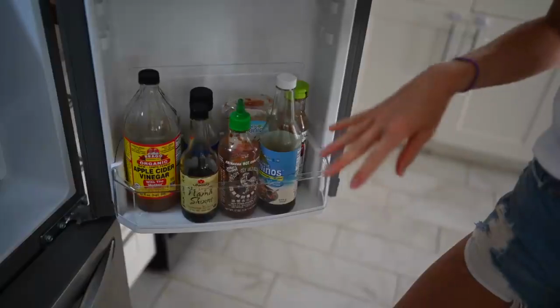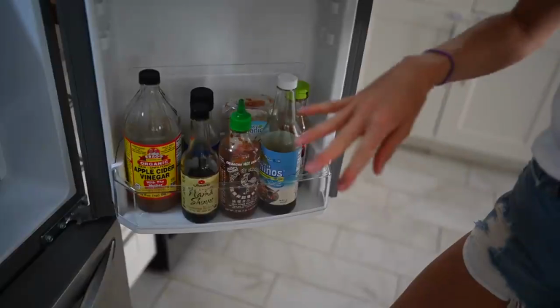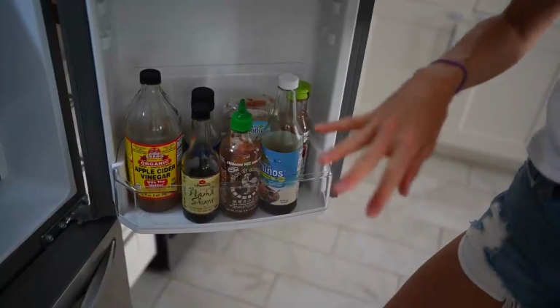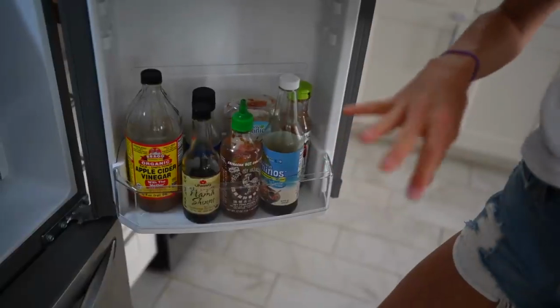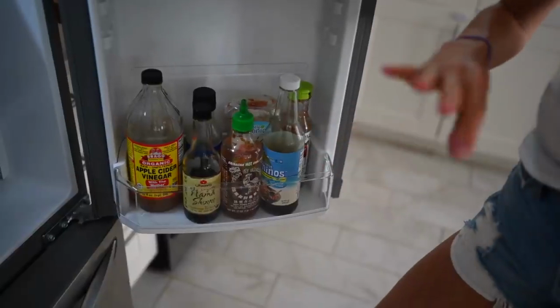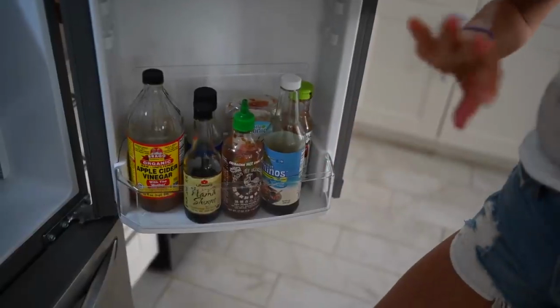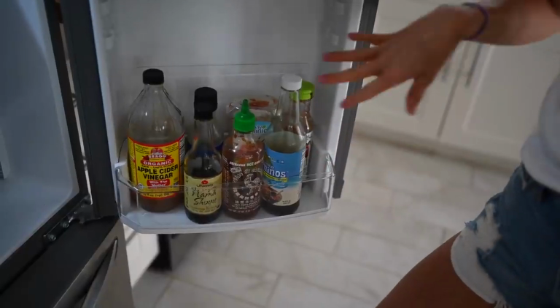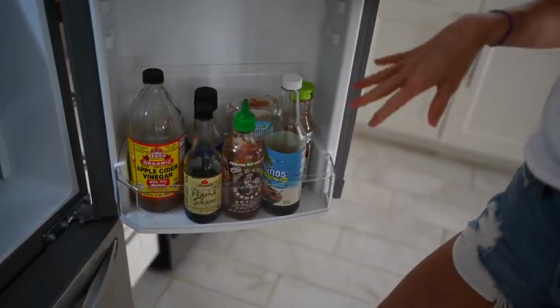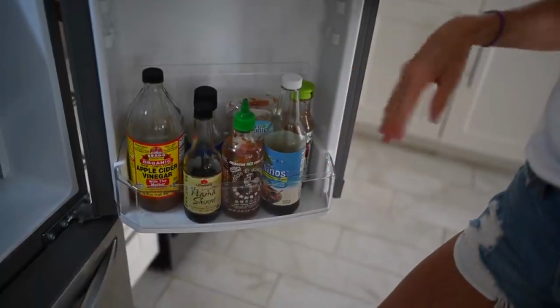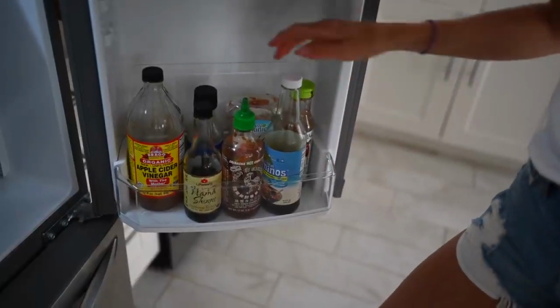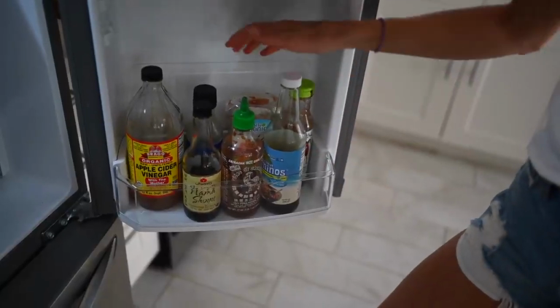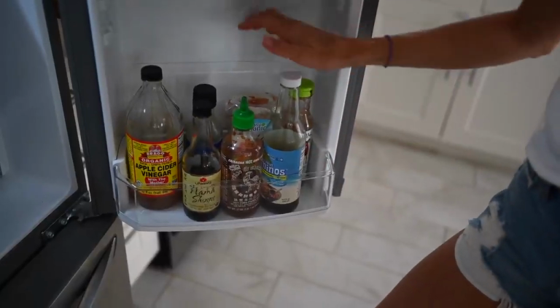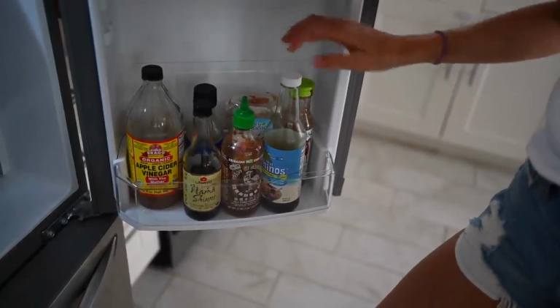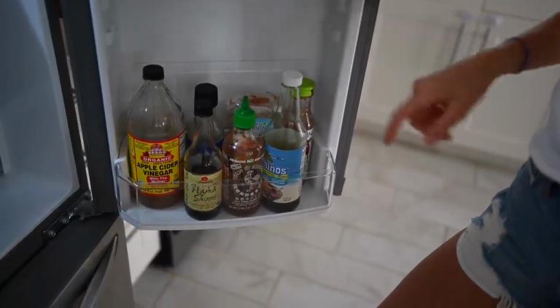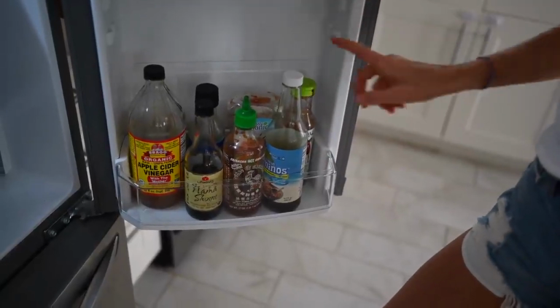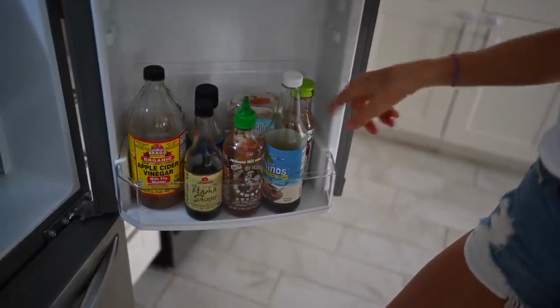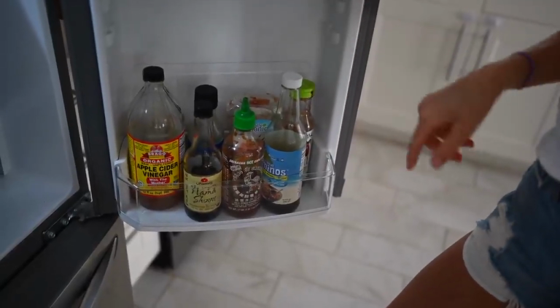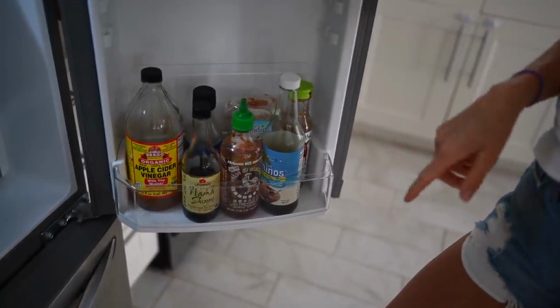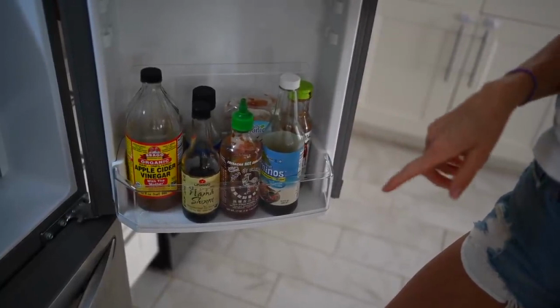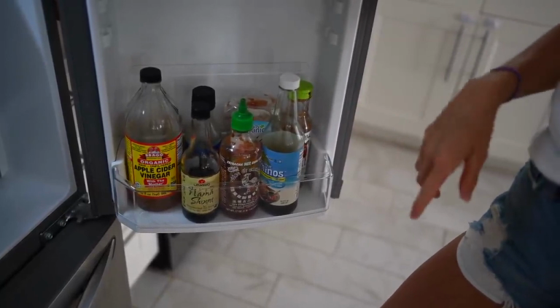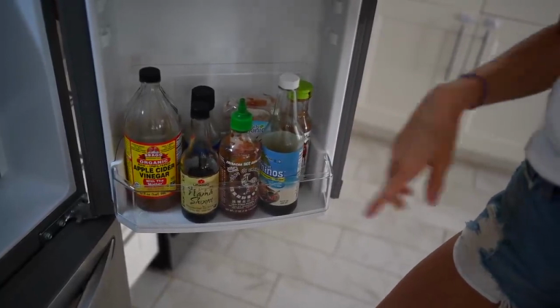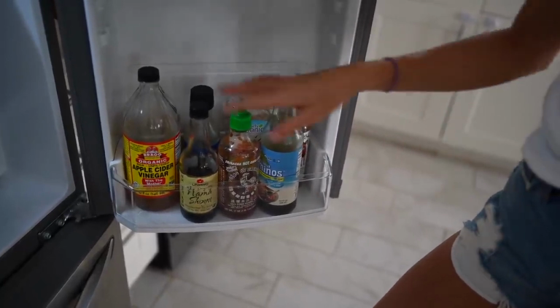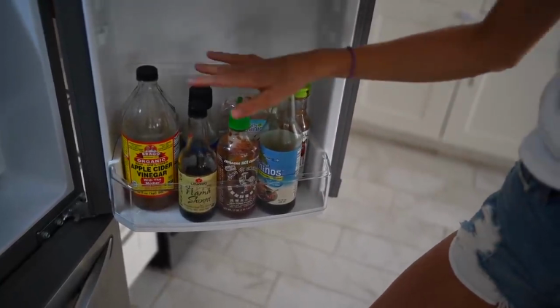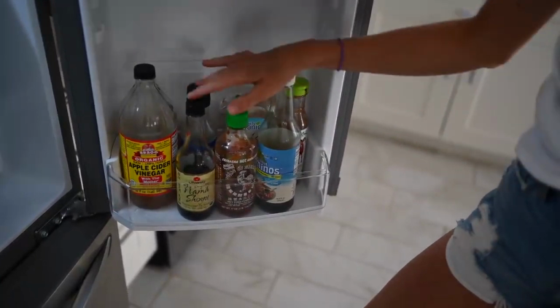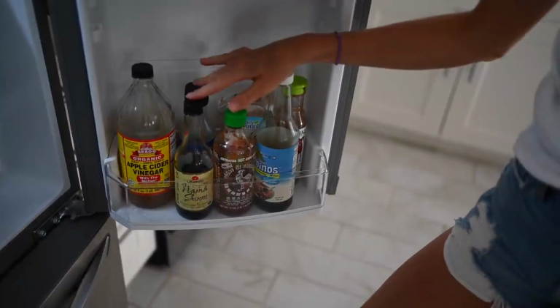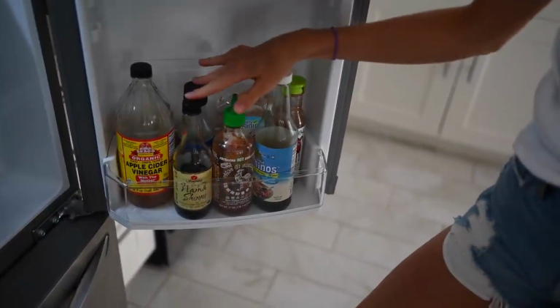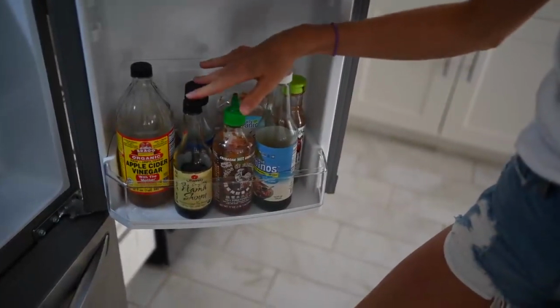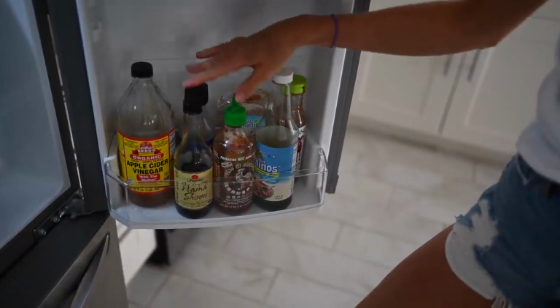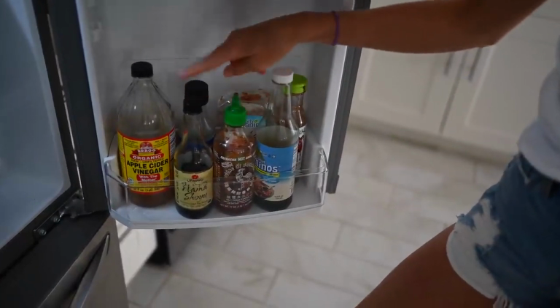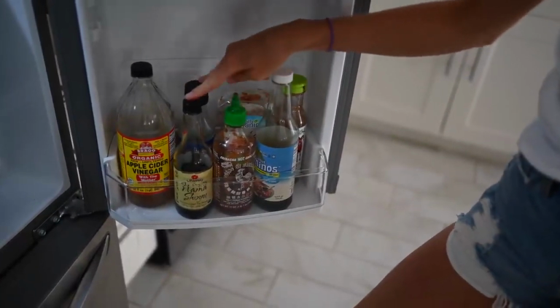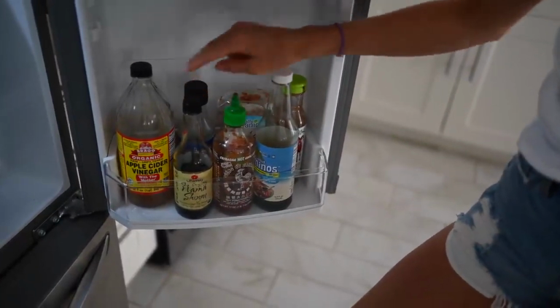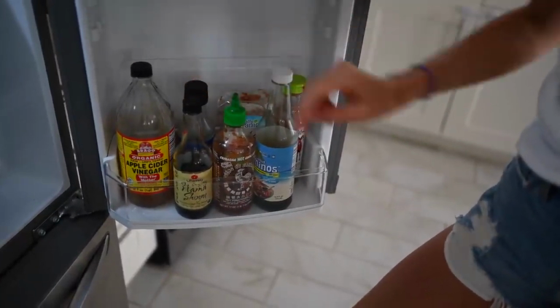The rest of these are just condiments — we've got organic ketchup, taco seasoning we don't really use, and a couple different types of soy sauce.